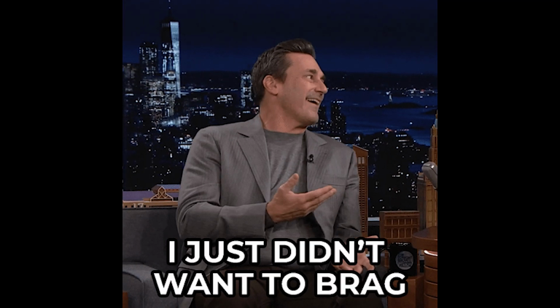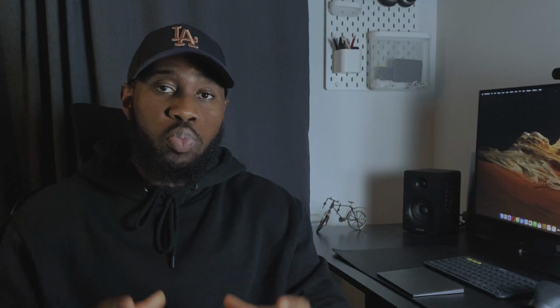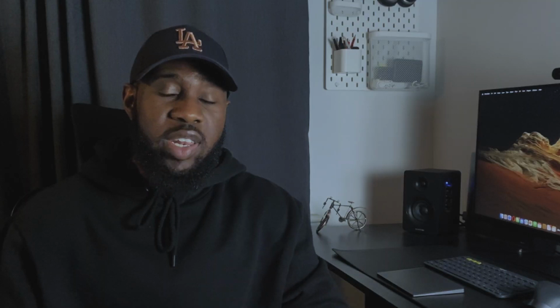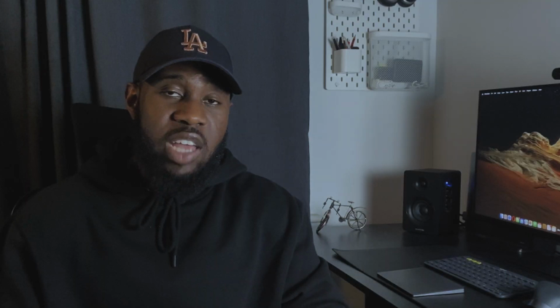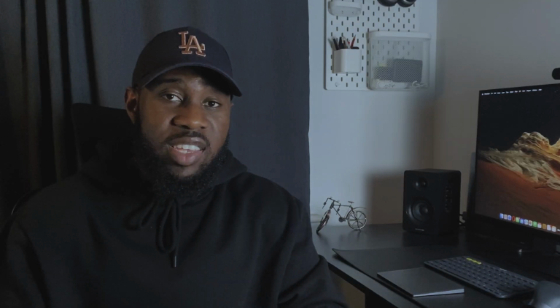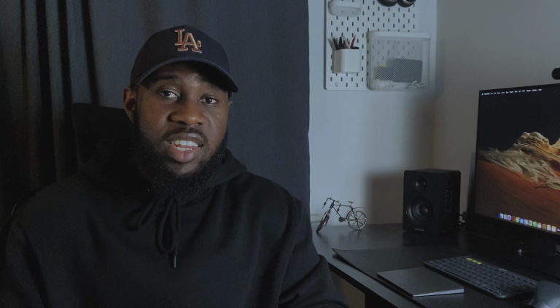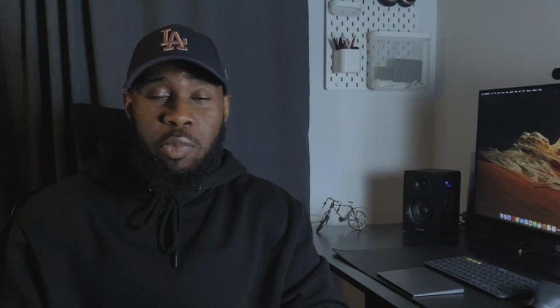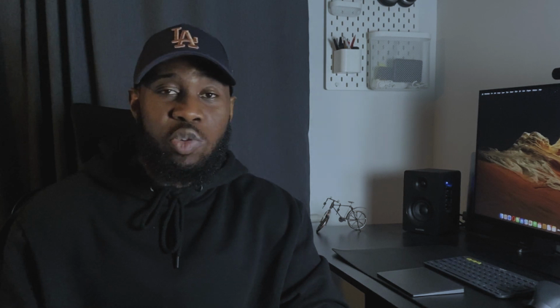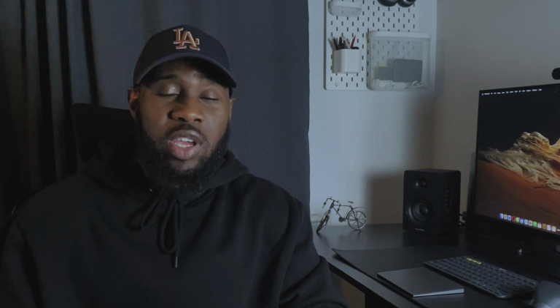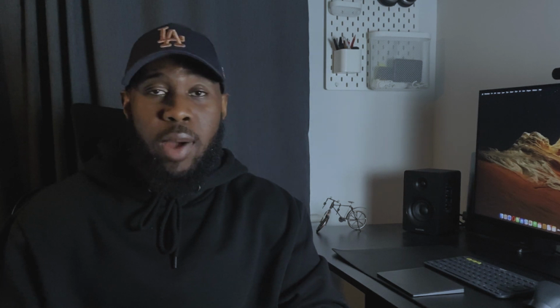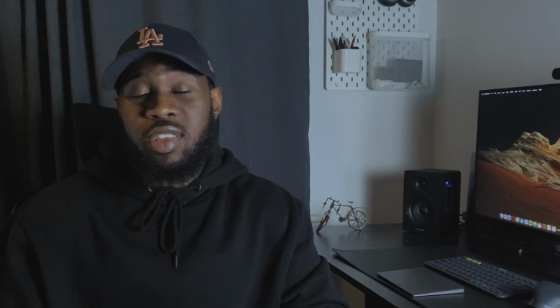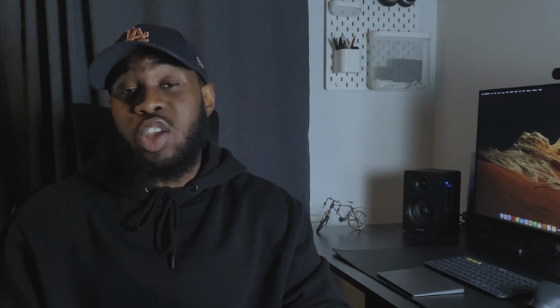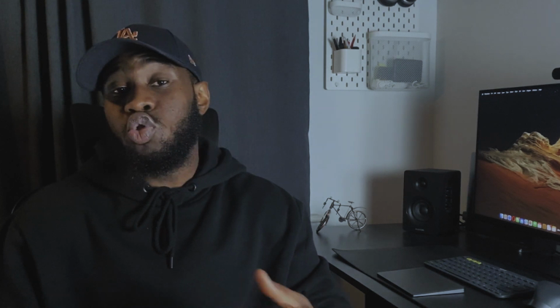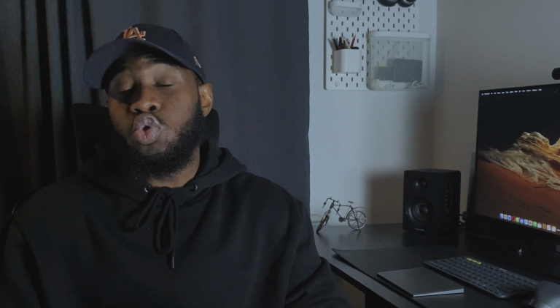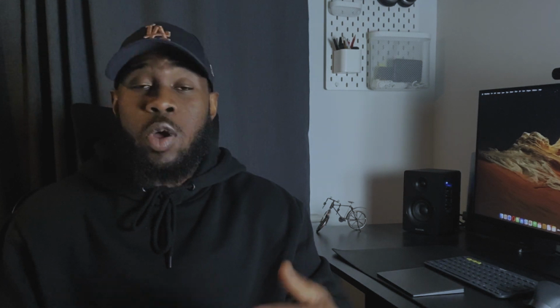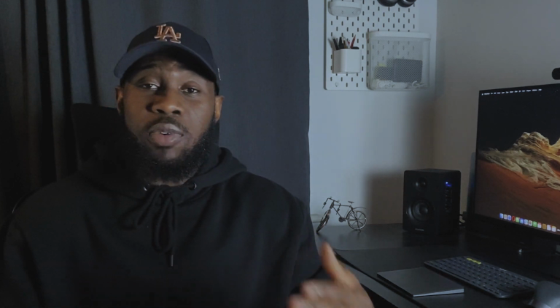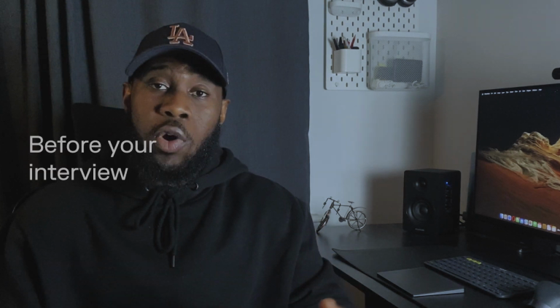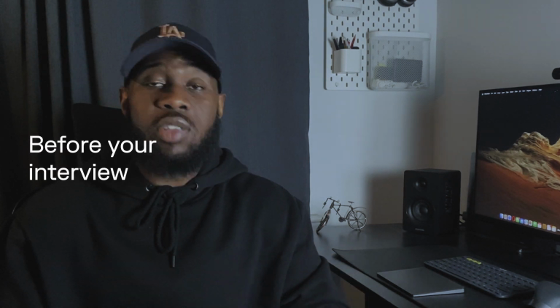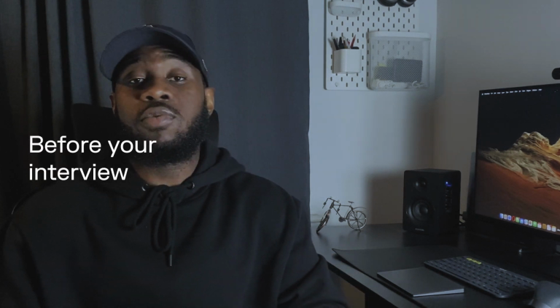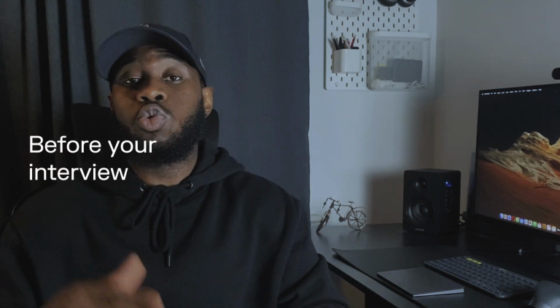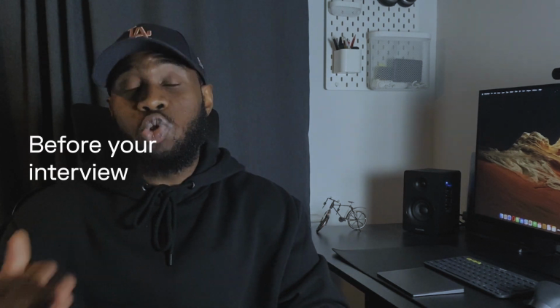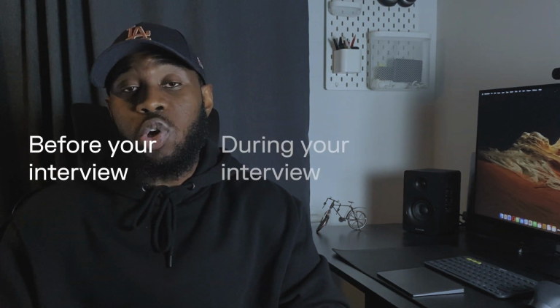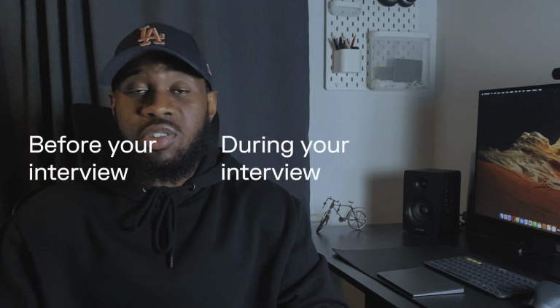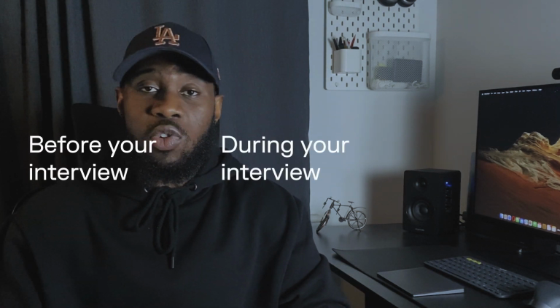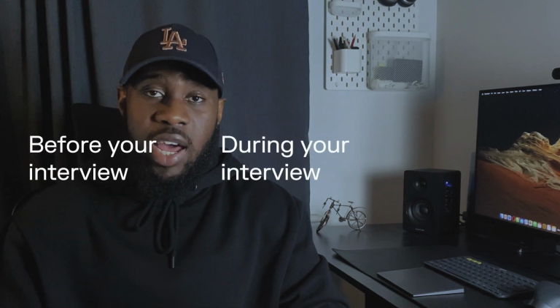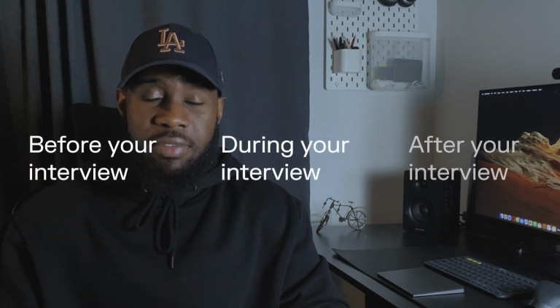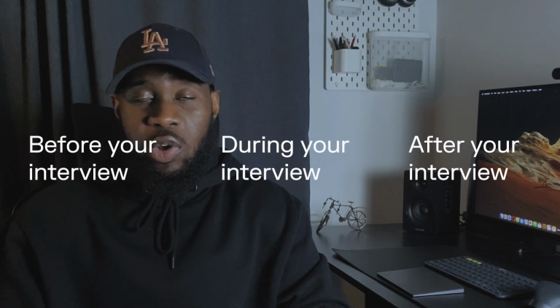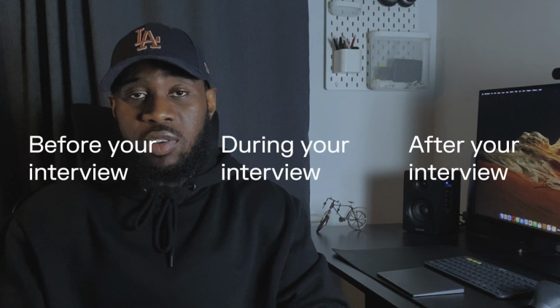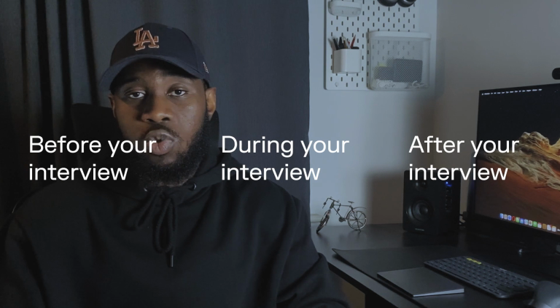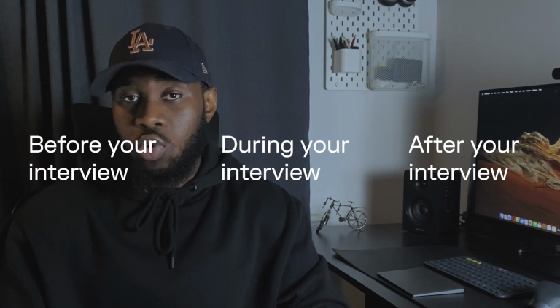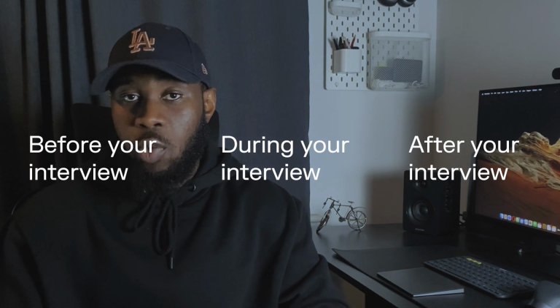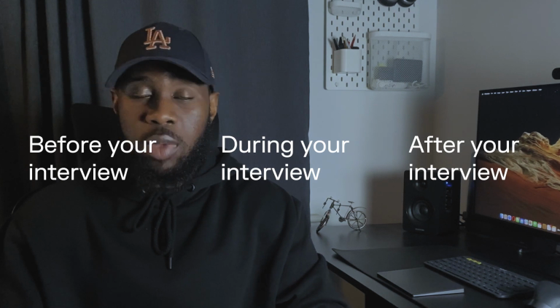To break this down easily, I'm going to be talking about the things that you need to do before your interview, during your interview, and after your interview.